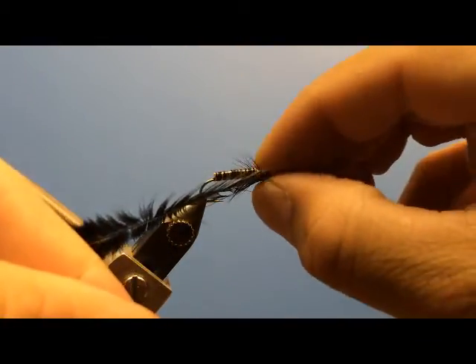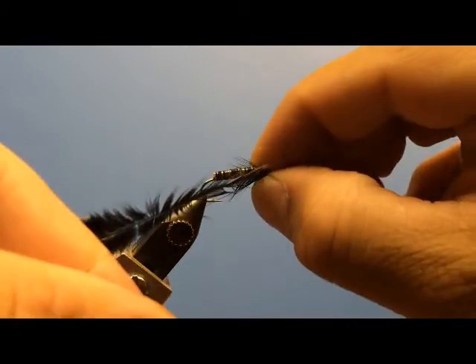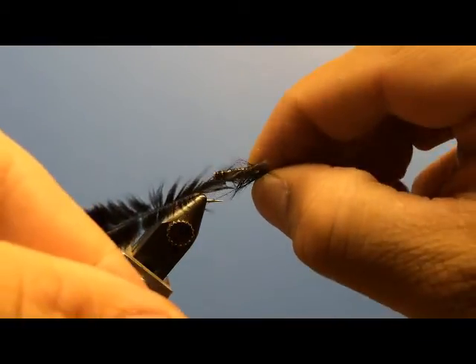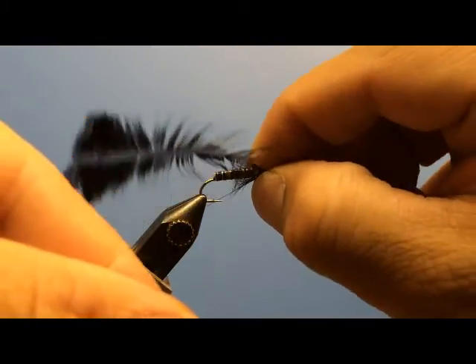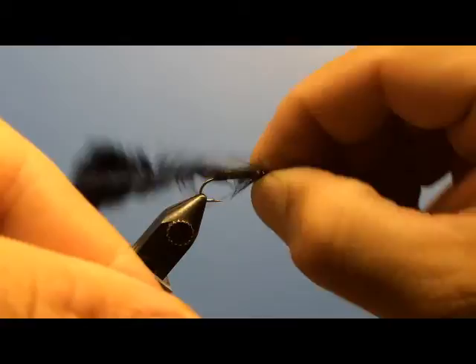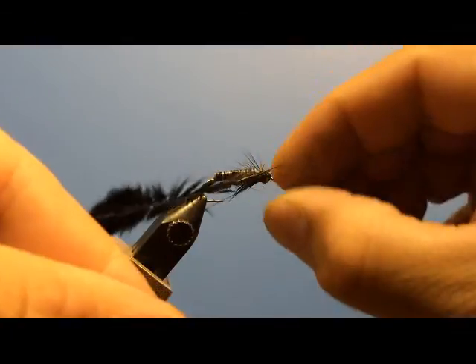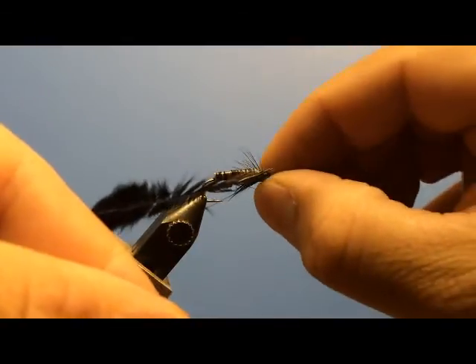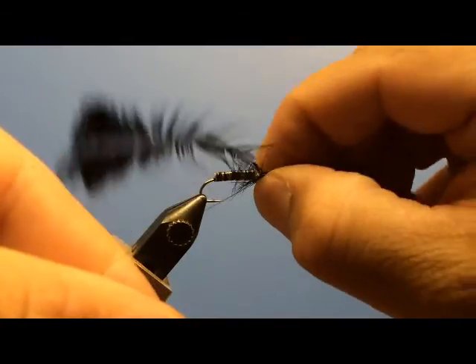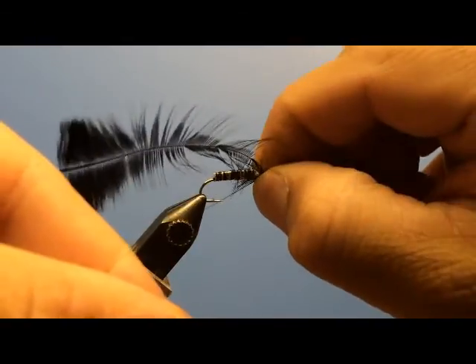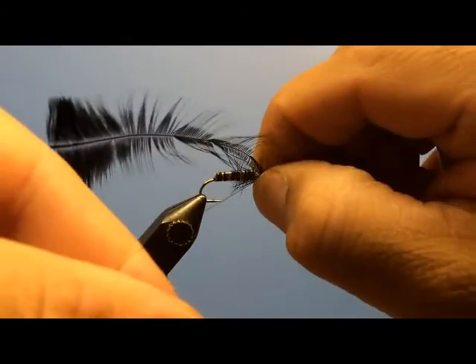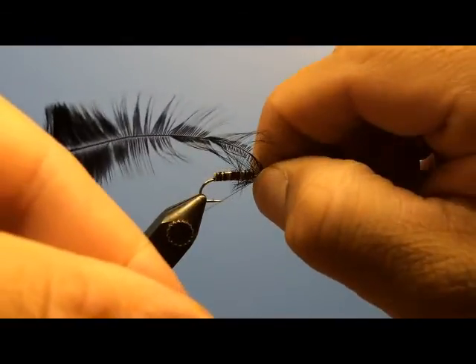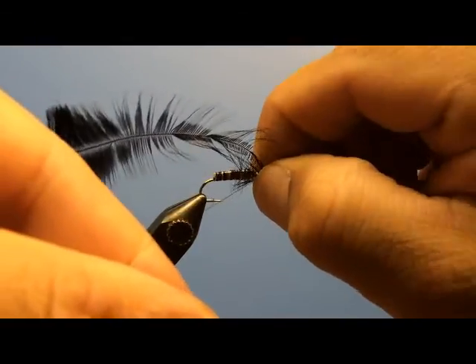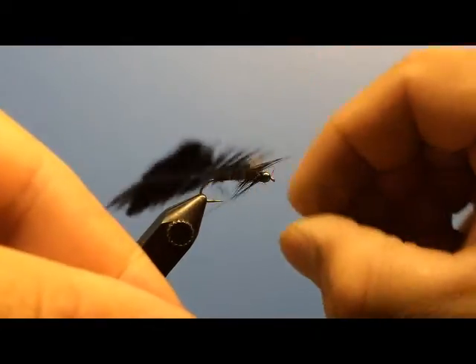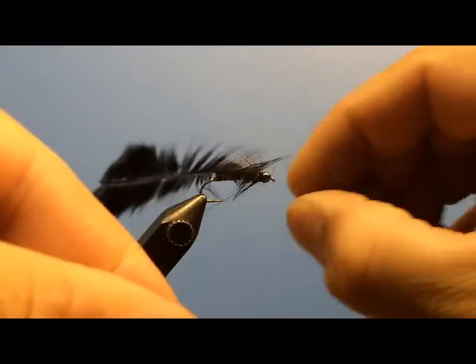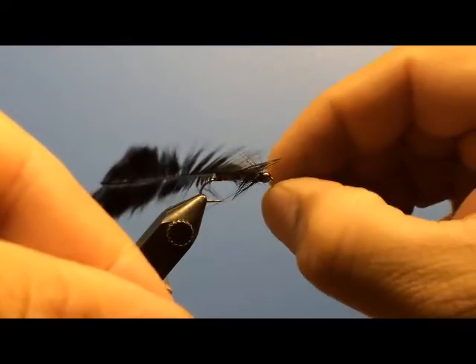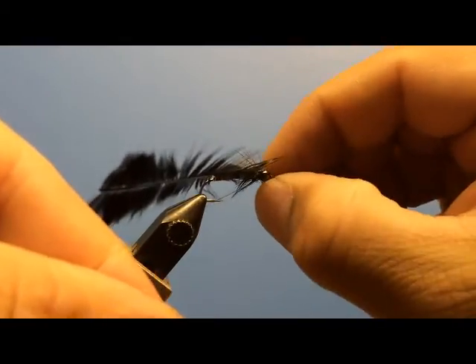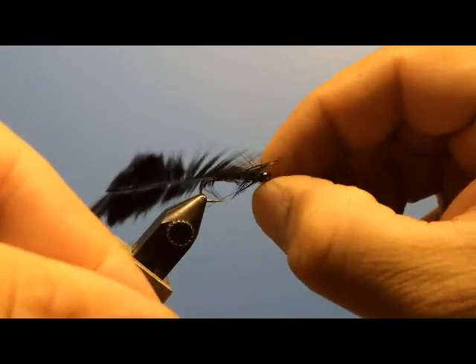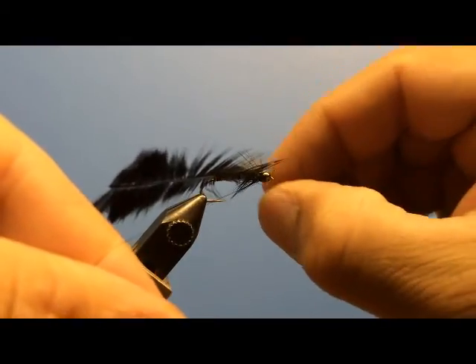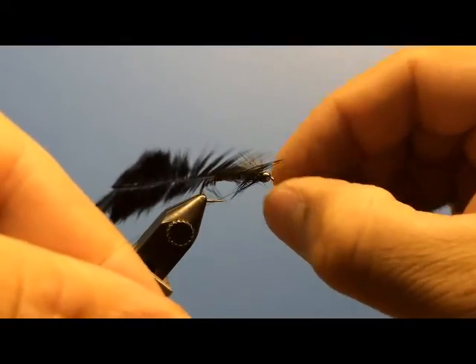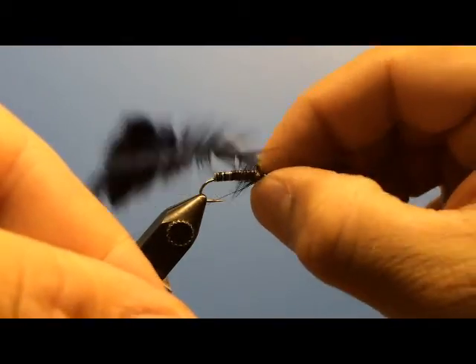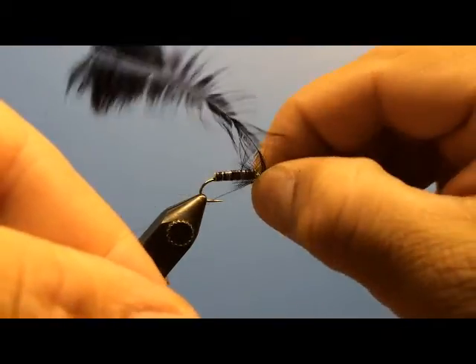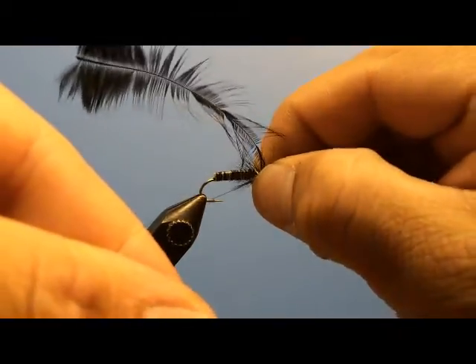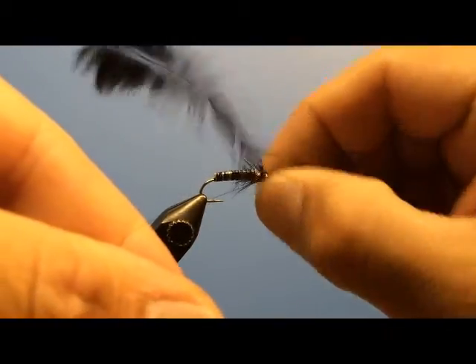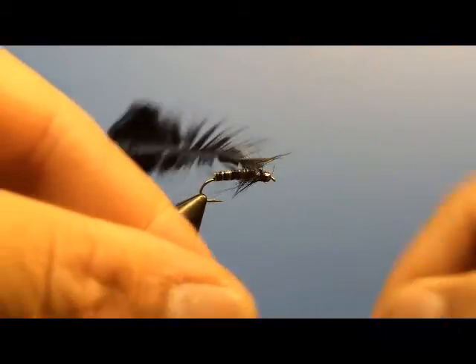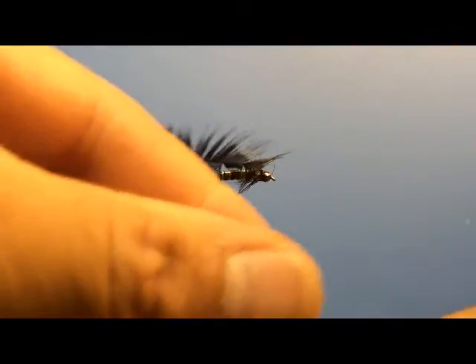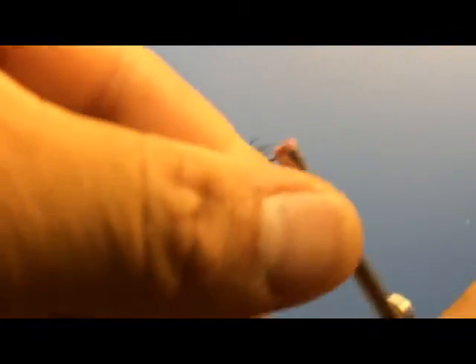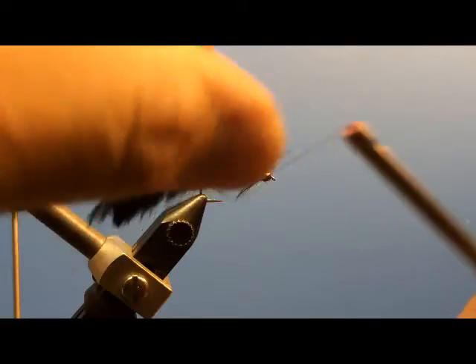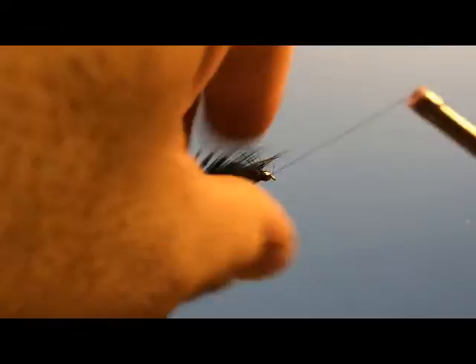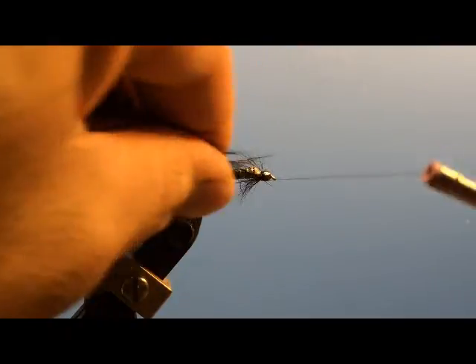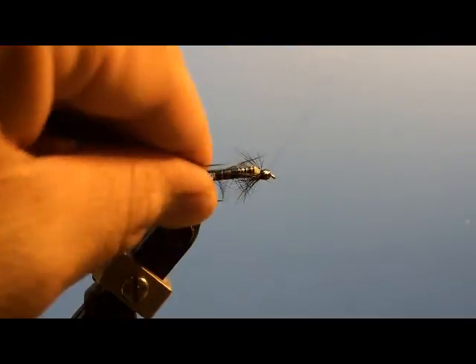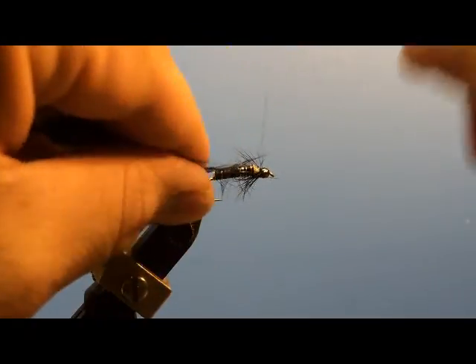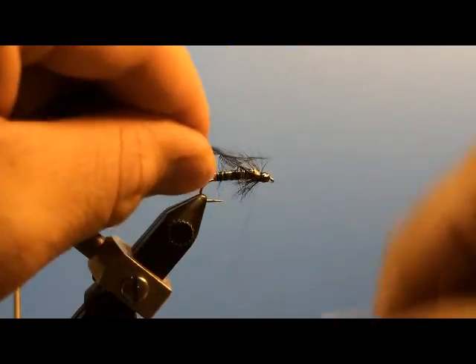Get that bead turned if you have to, so that it's facing the right direction. There you go with the eyes.